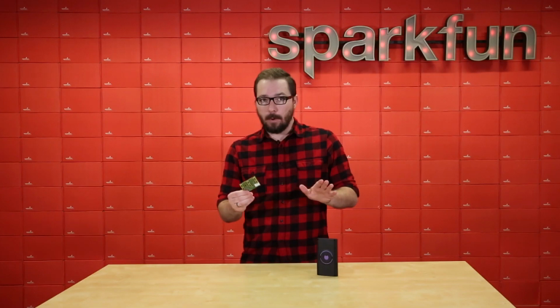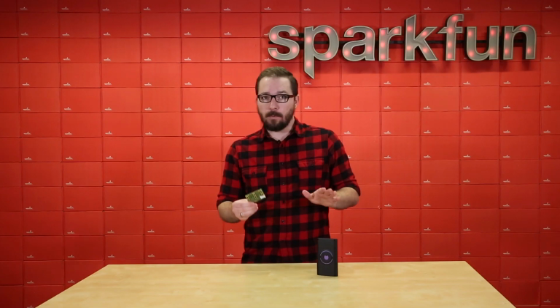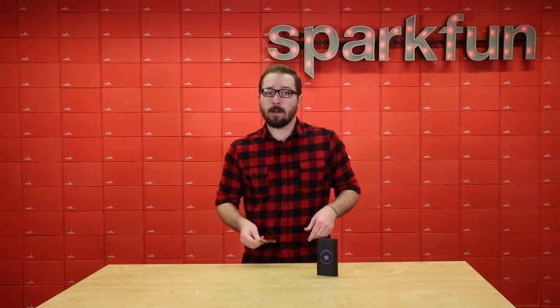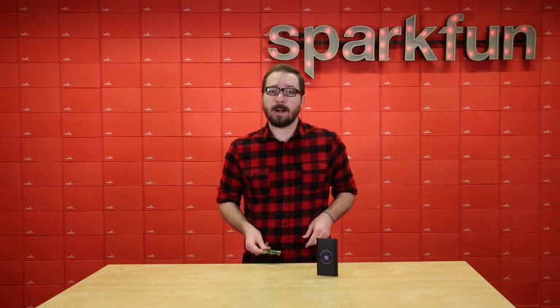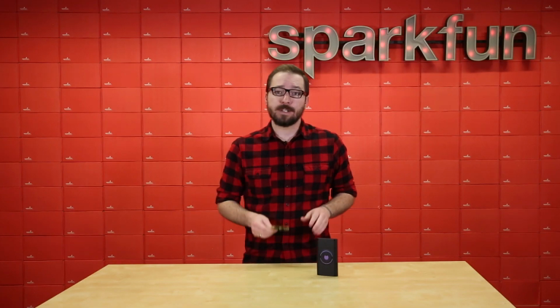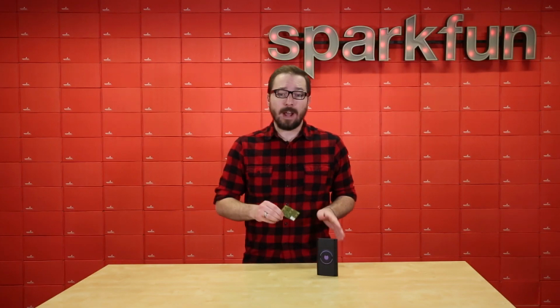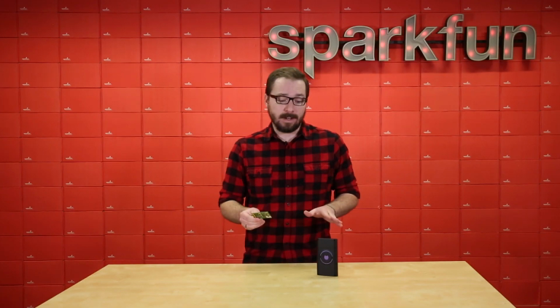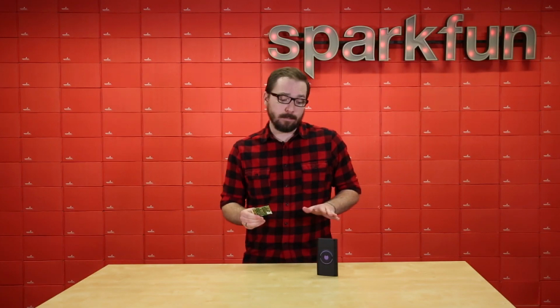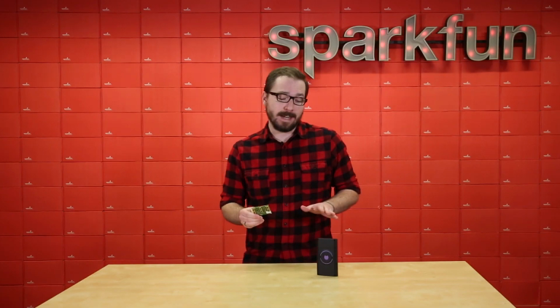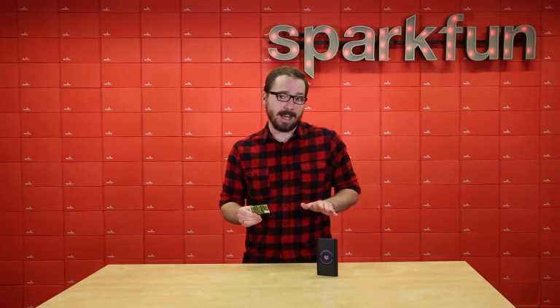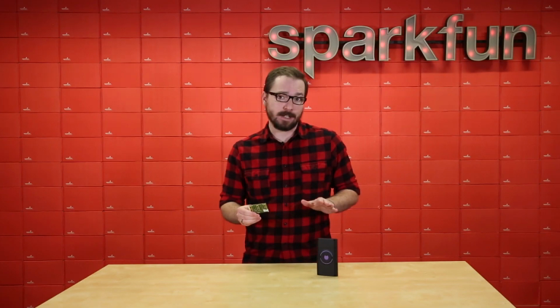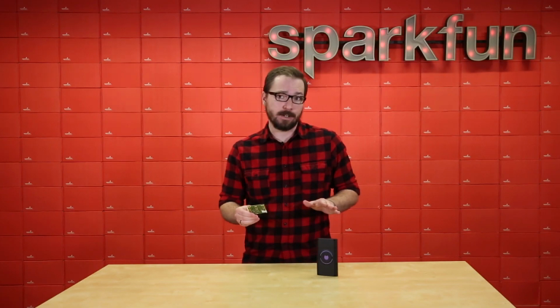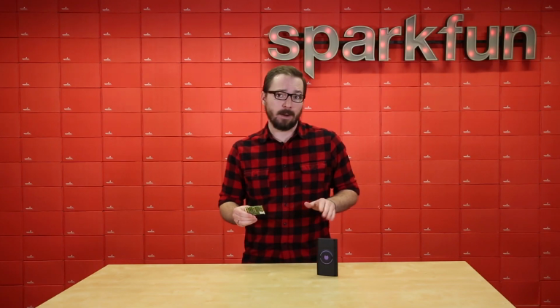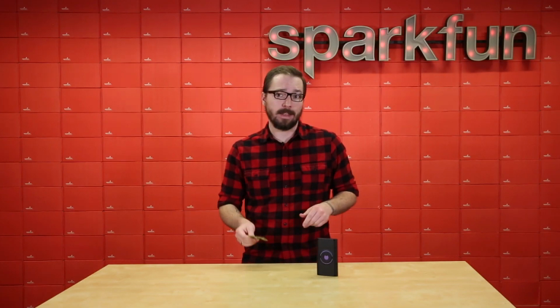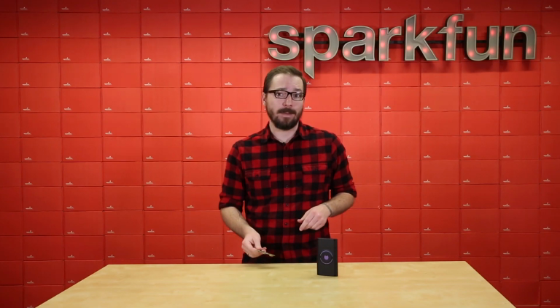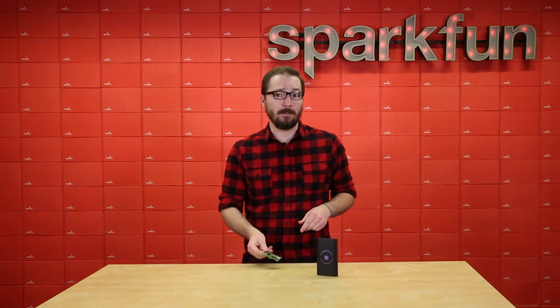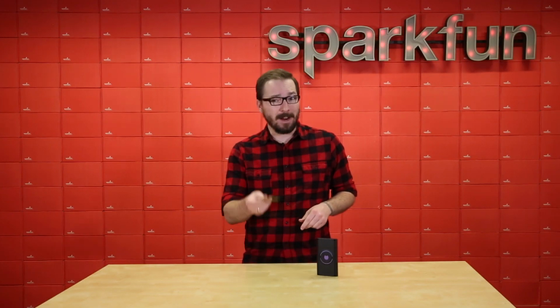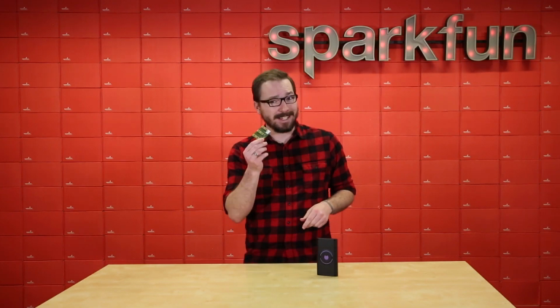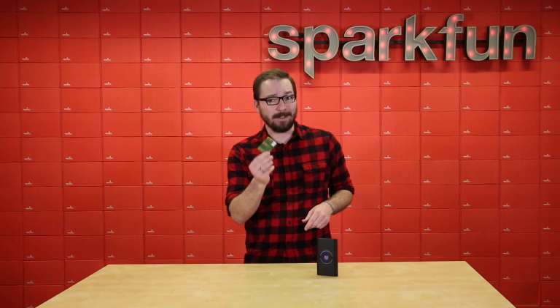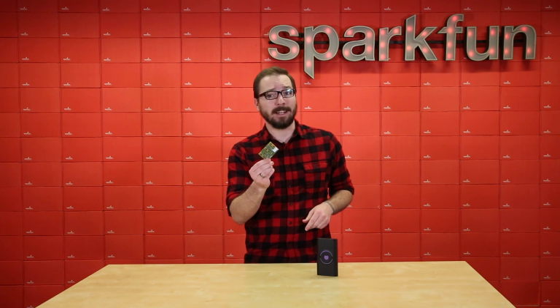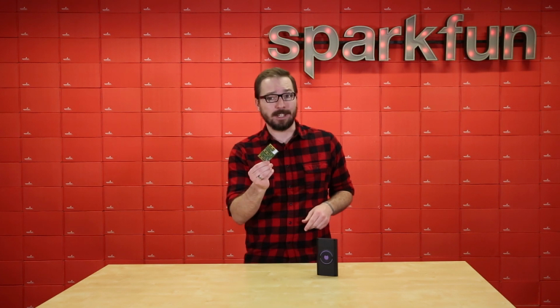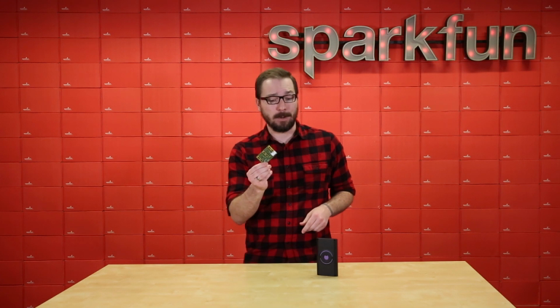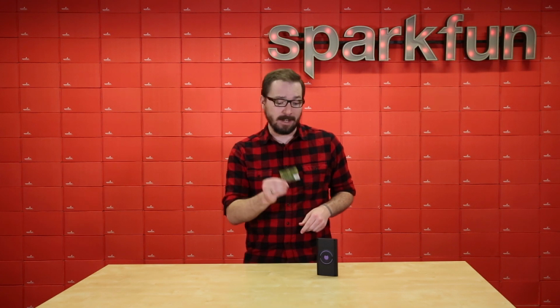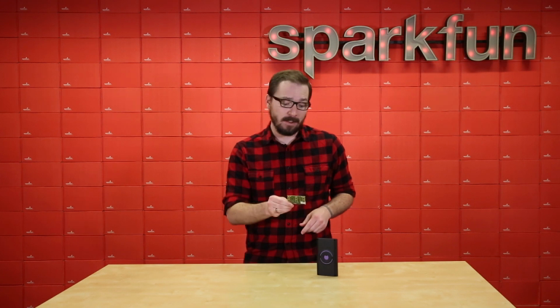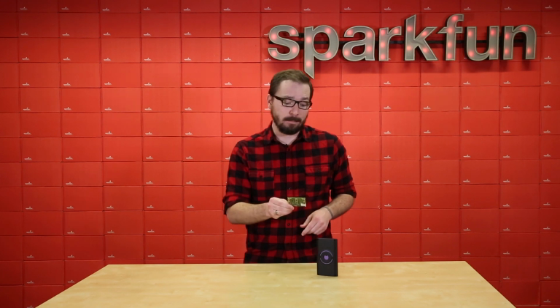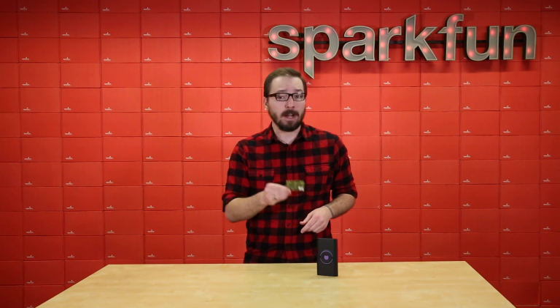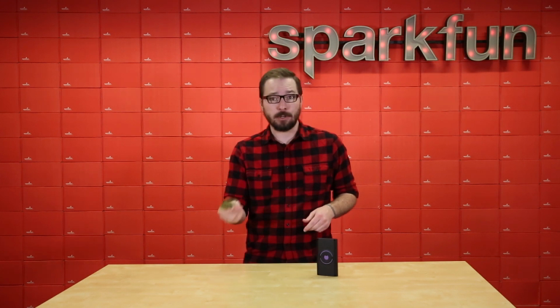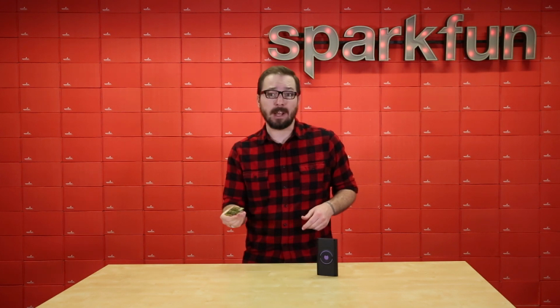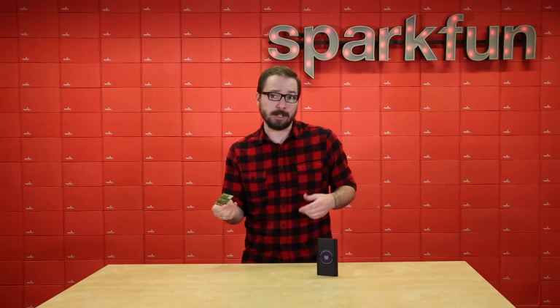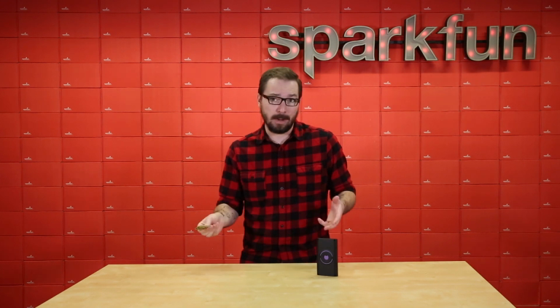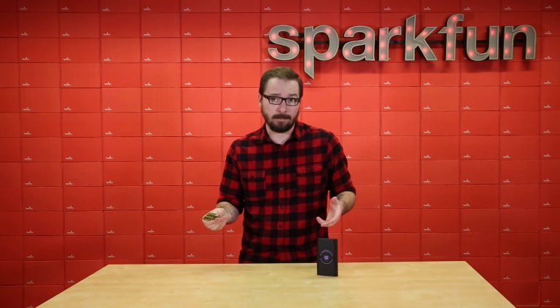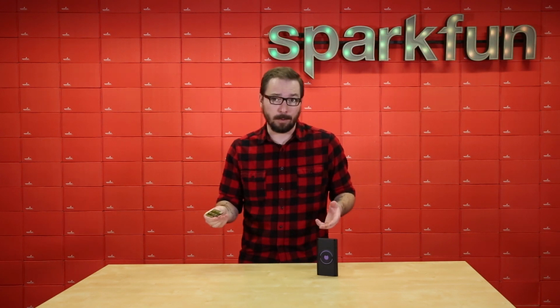Both of the Wallabots do have different price tags associated with them, and one is significantly cheaper than the other, but you do get what you pay for.